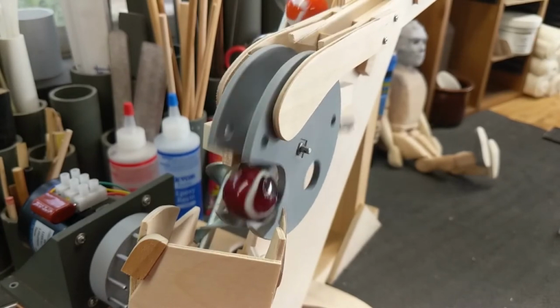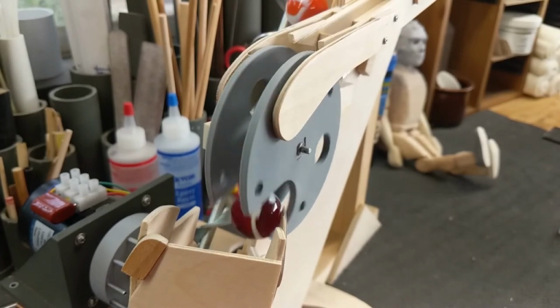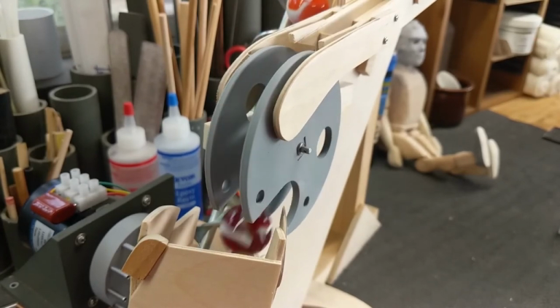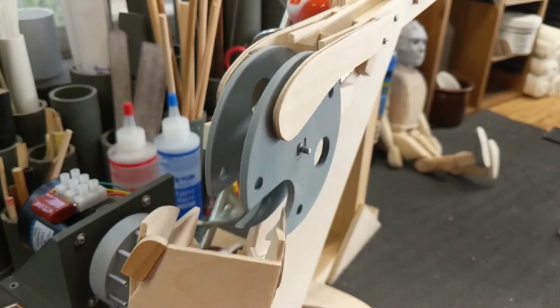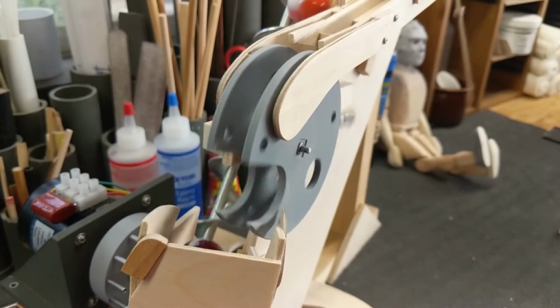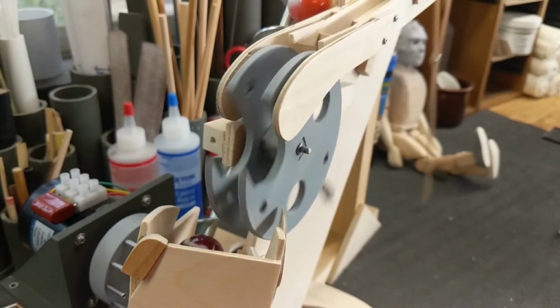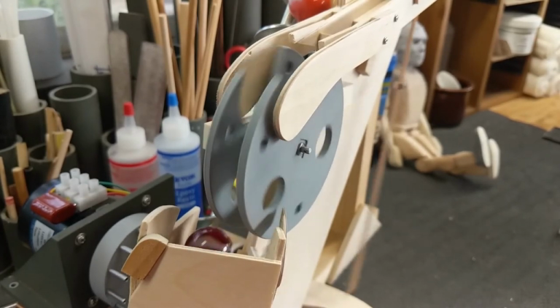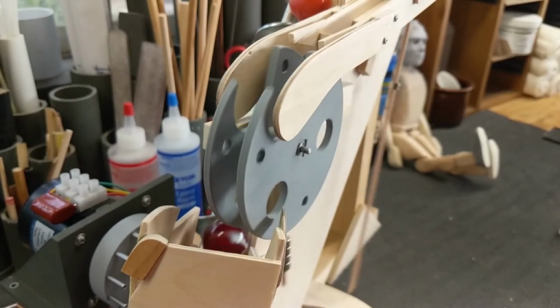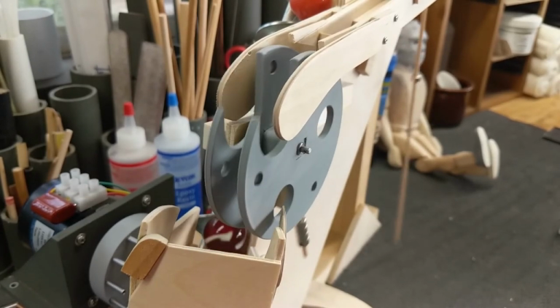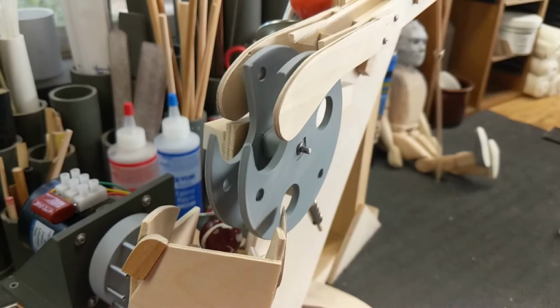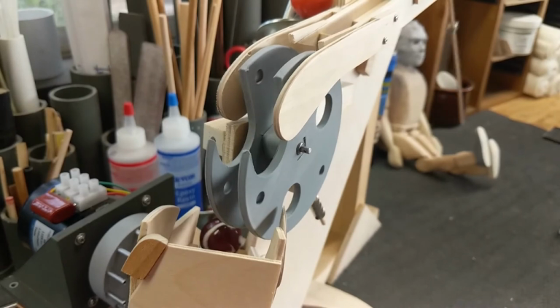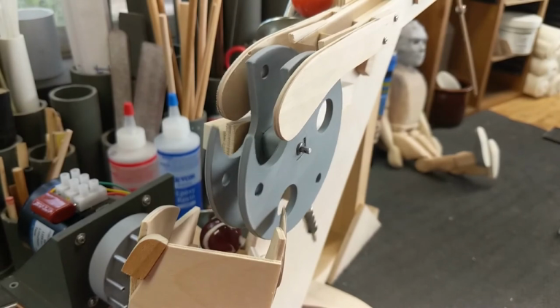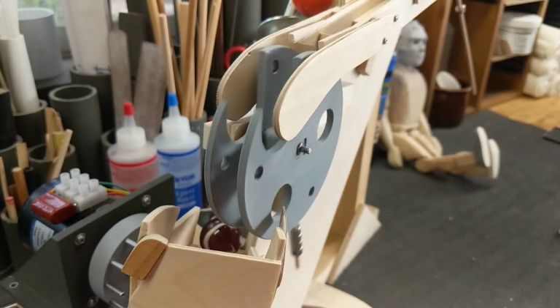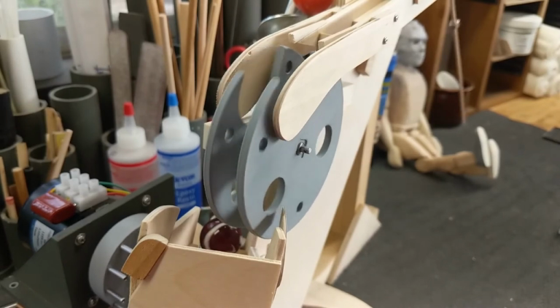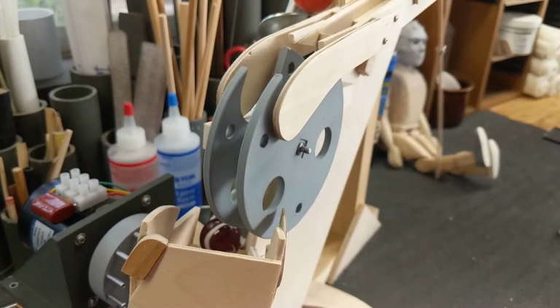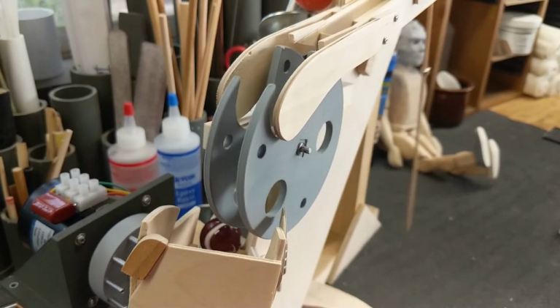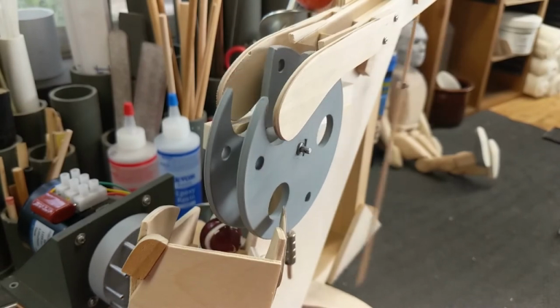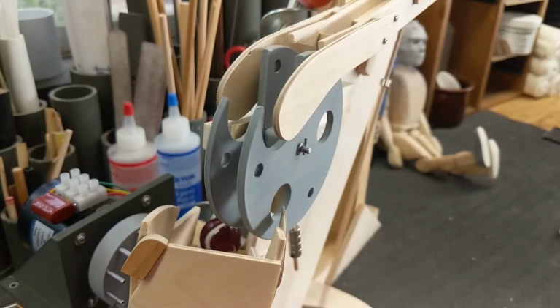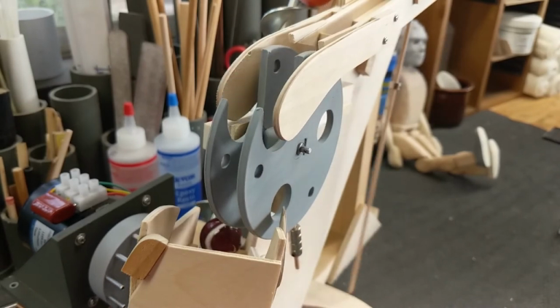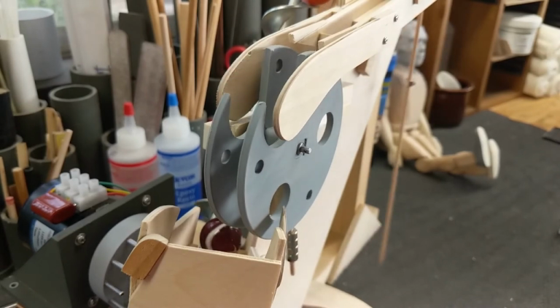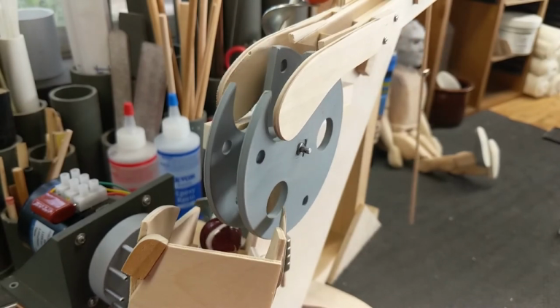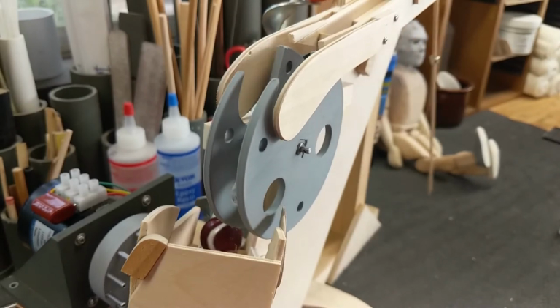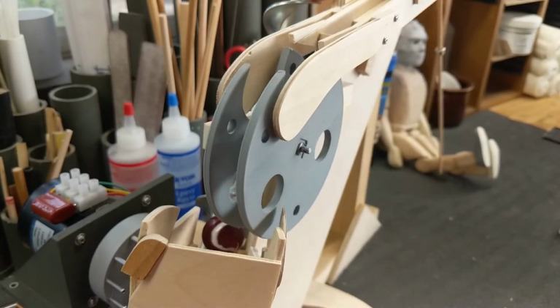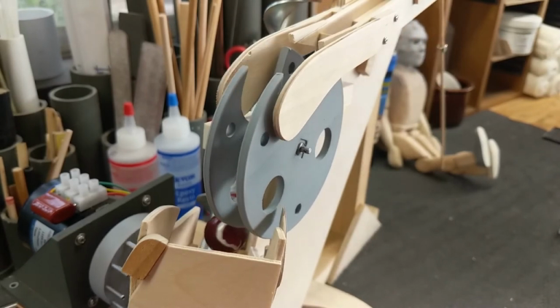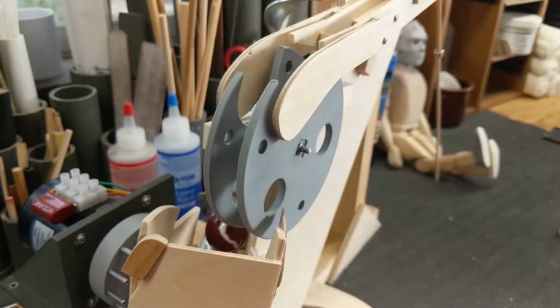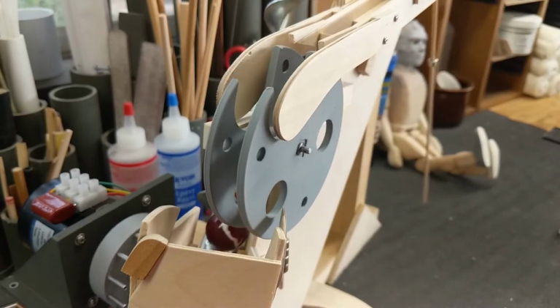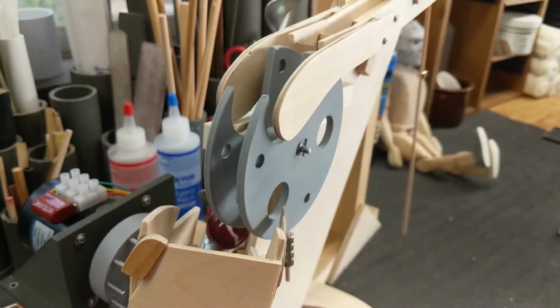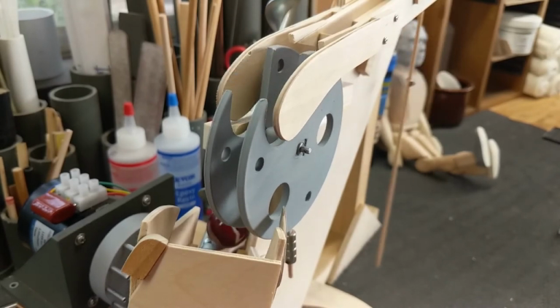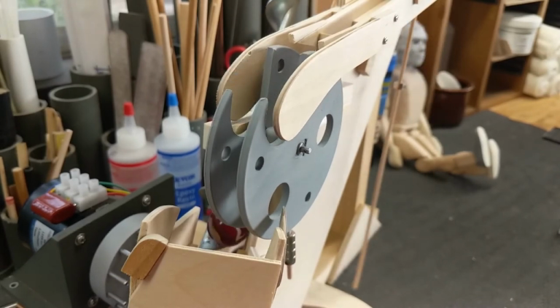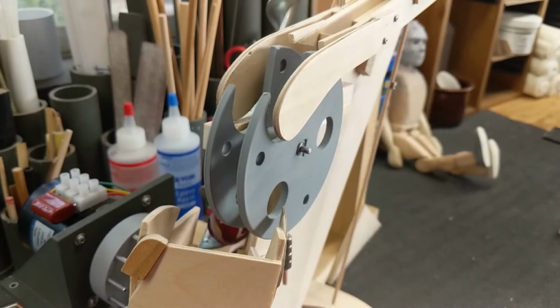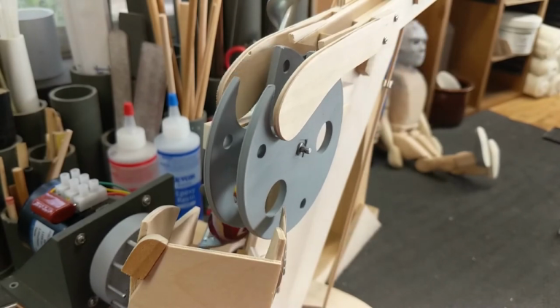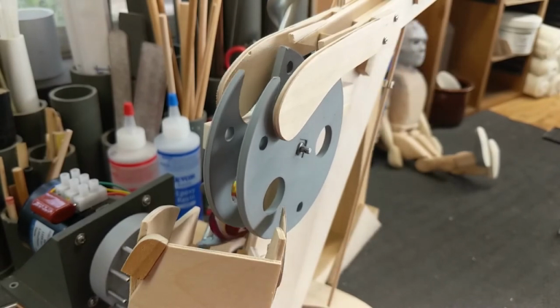At any rate, this is the test stand for auger lift number one. Enjoy. Bye-bye.